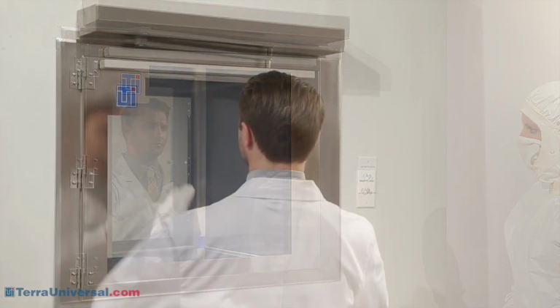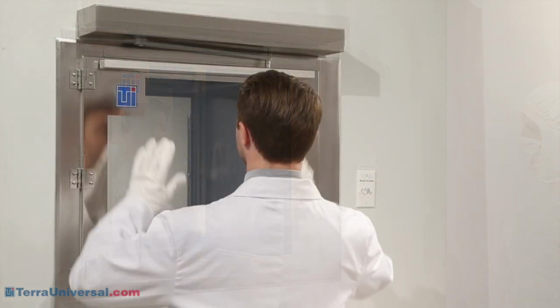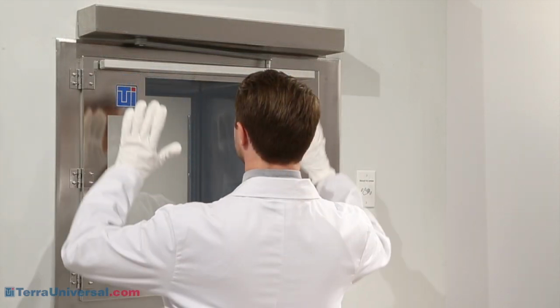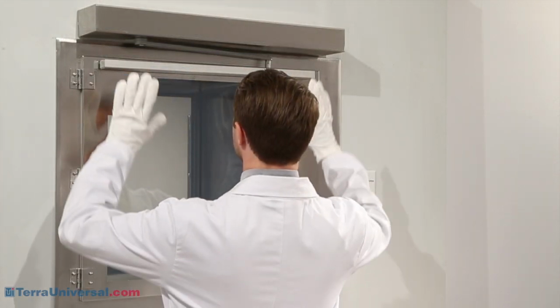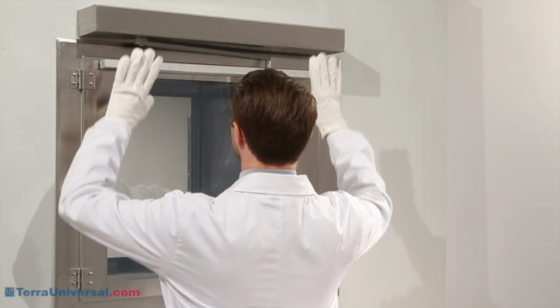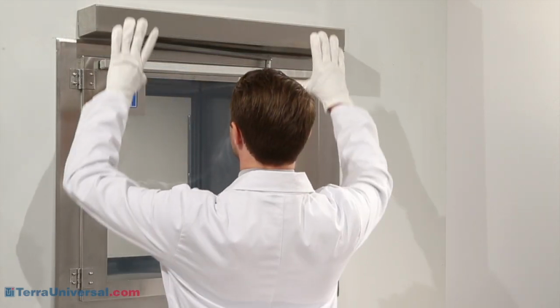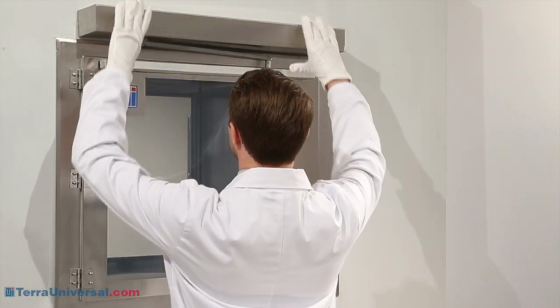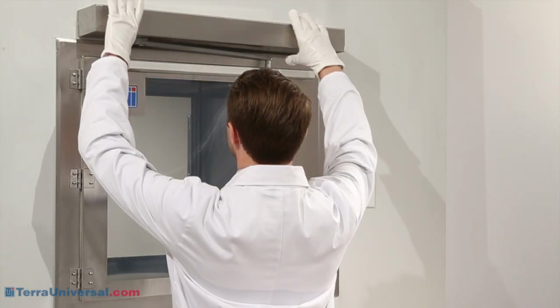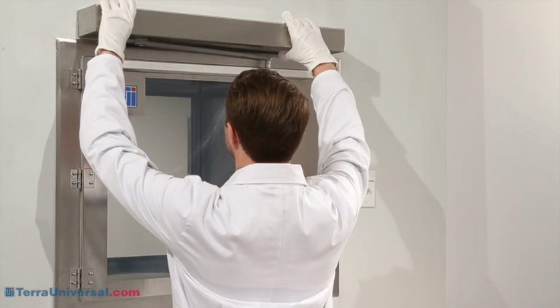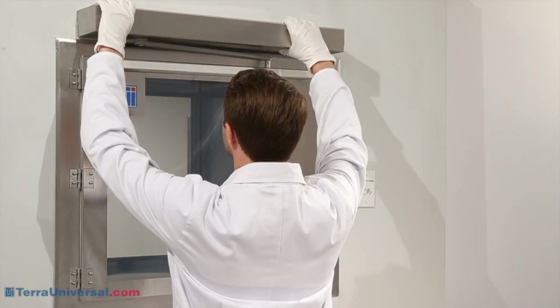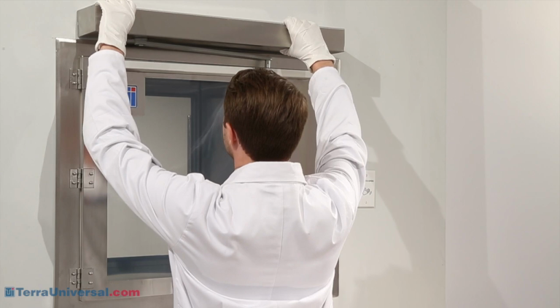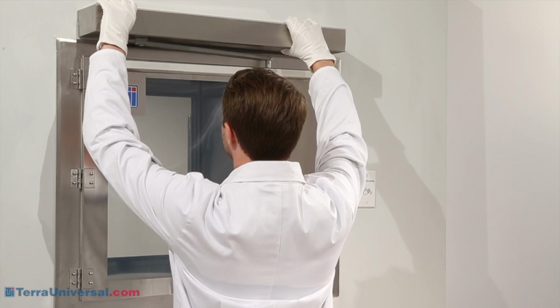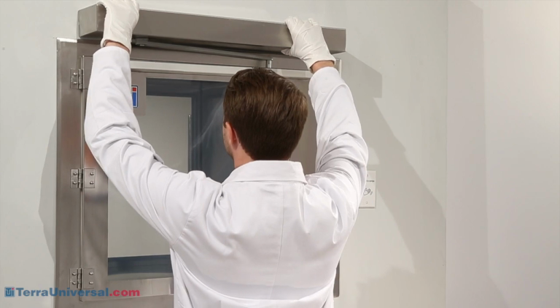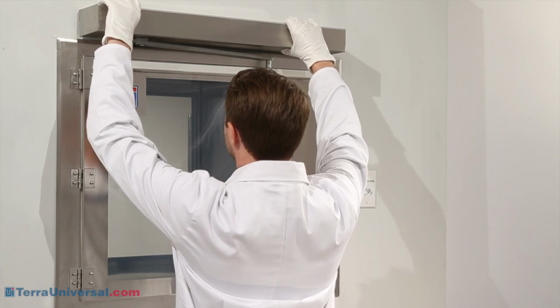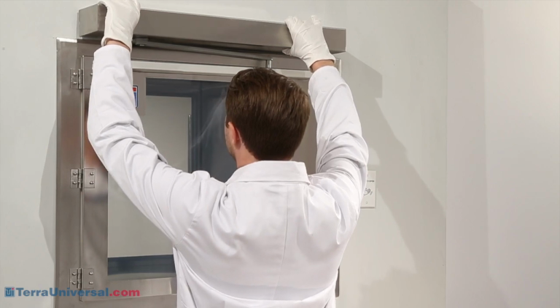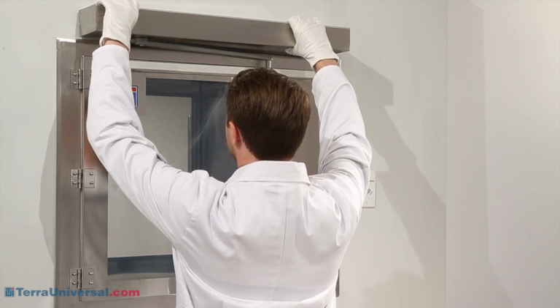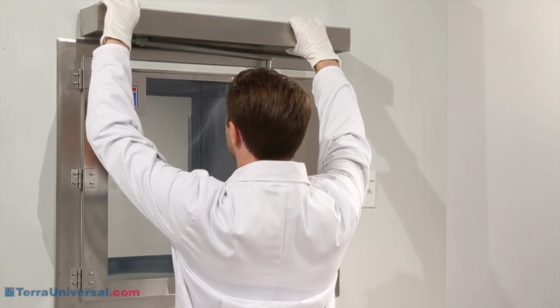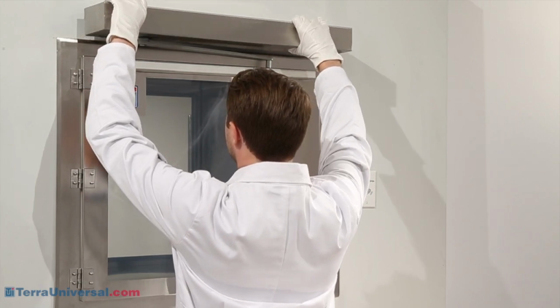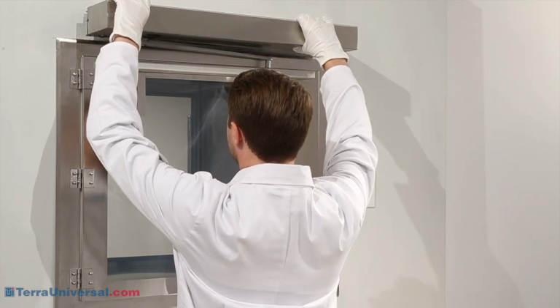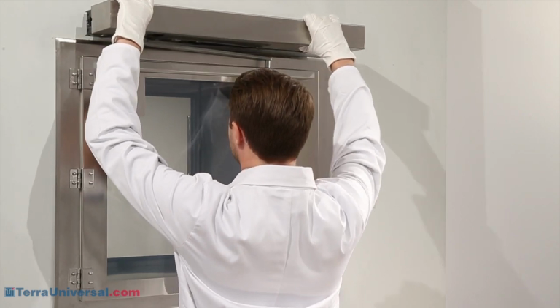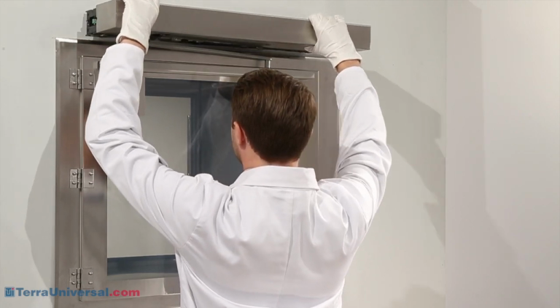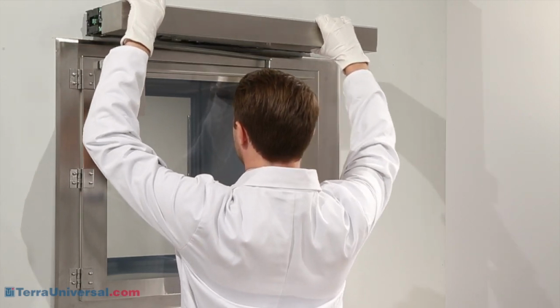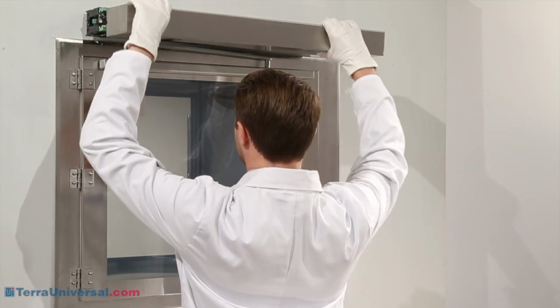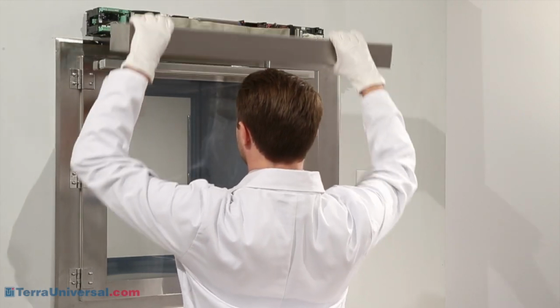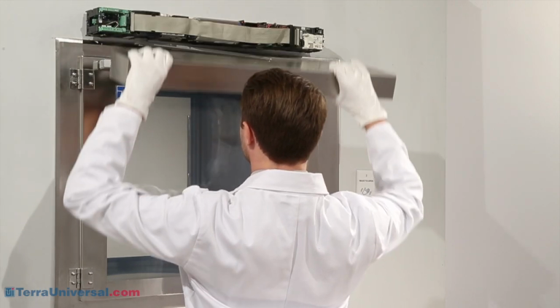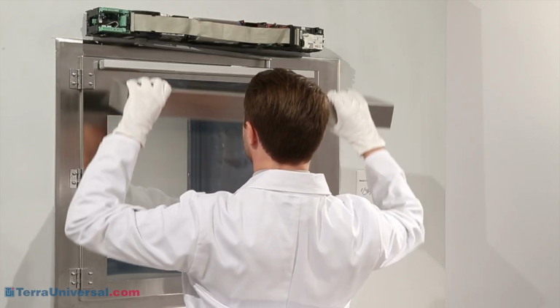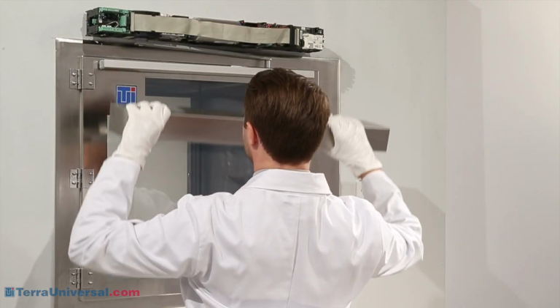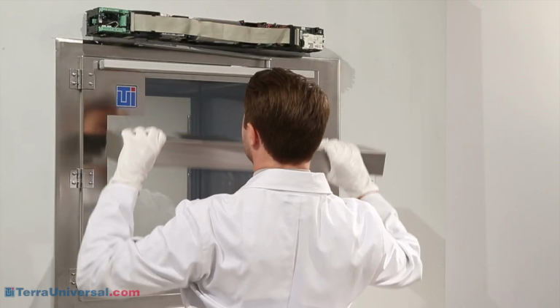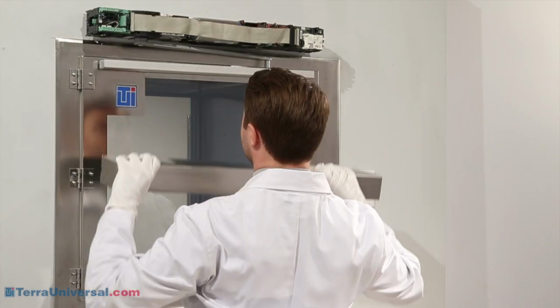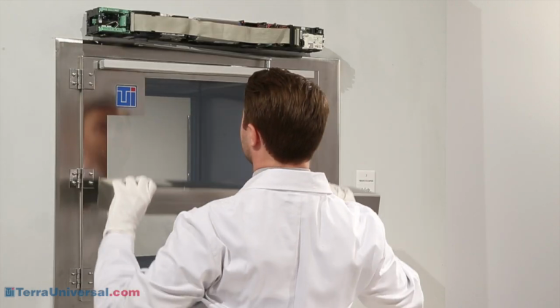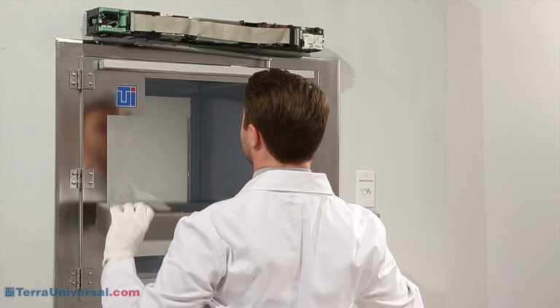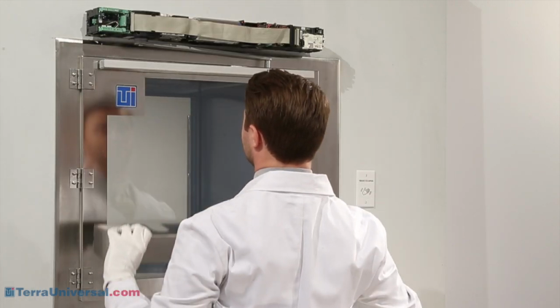All components are easily accessible in a cleanroom-compatible, electropolished, stainless steel housing.